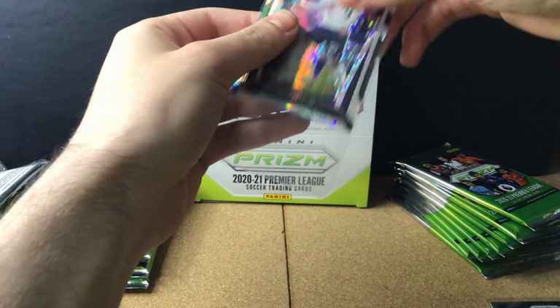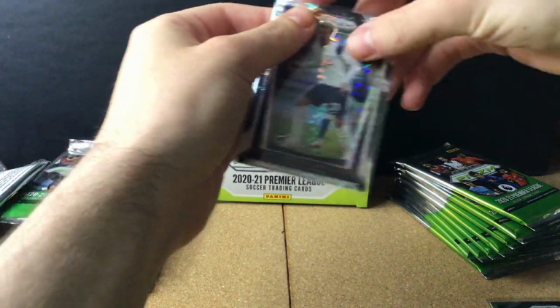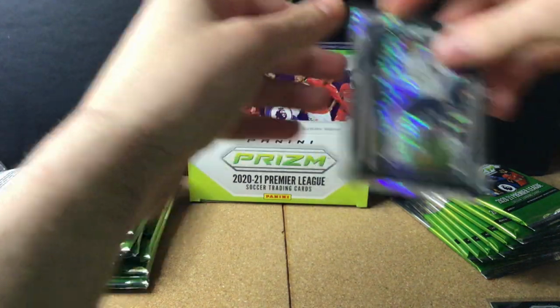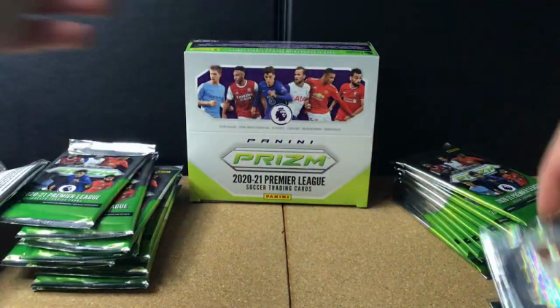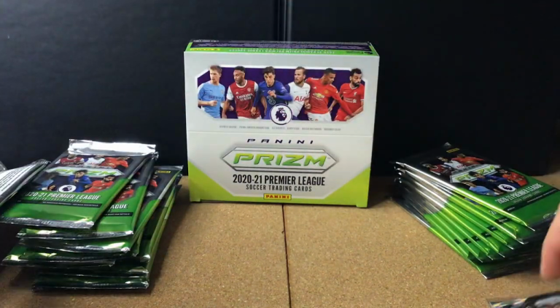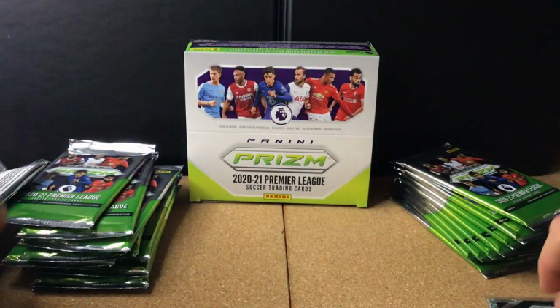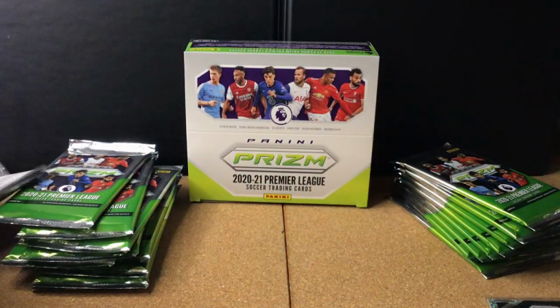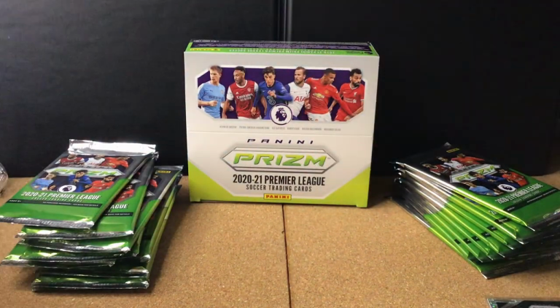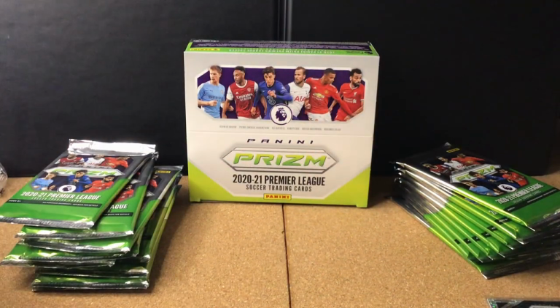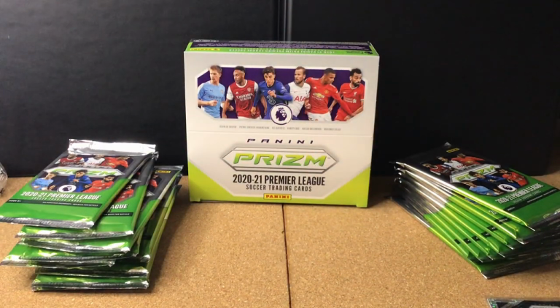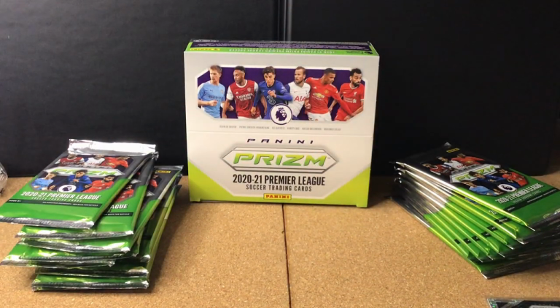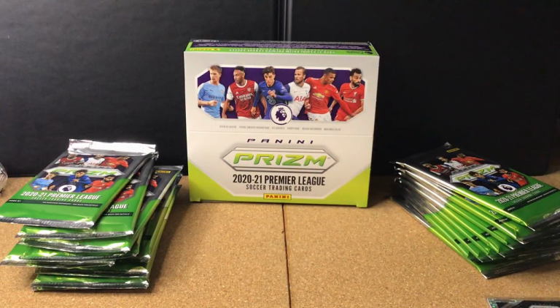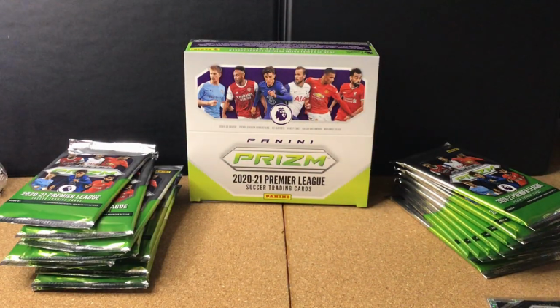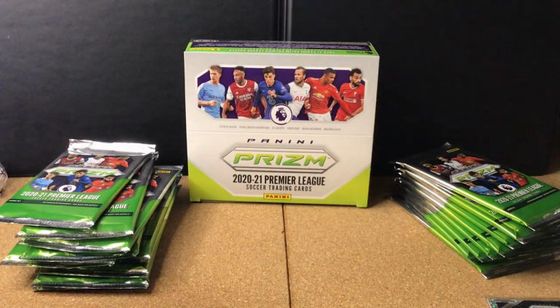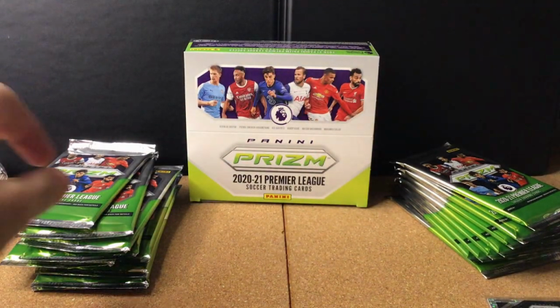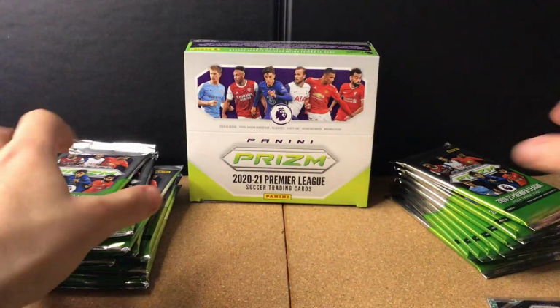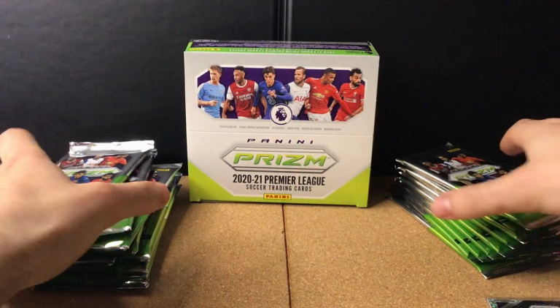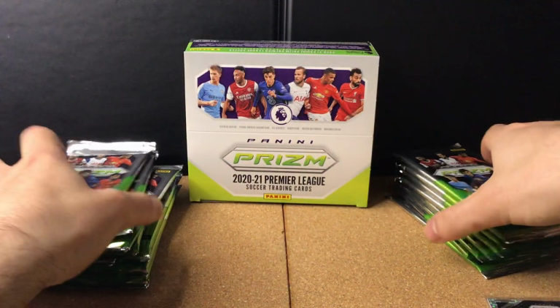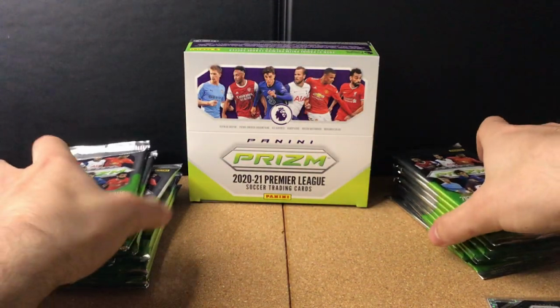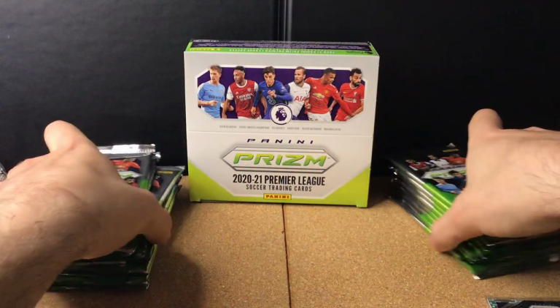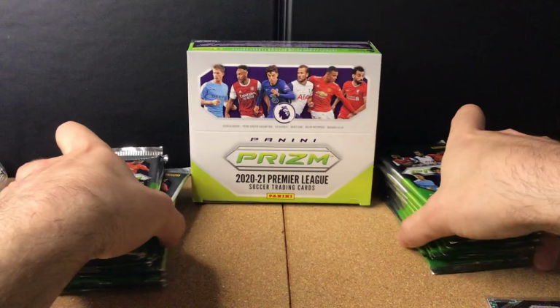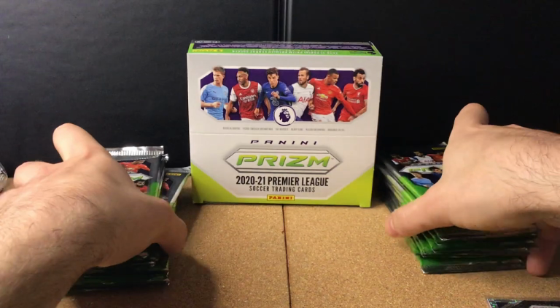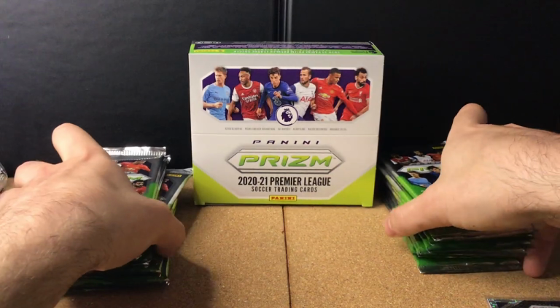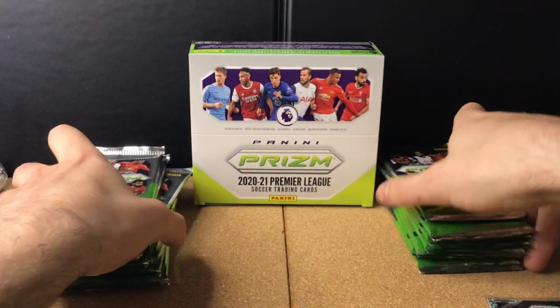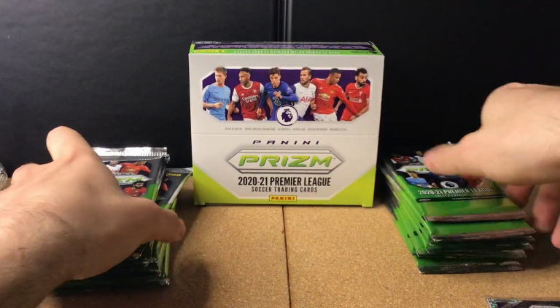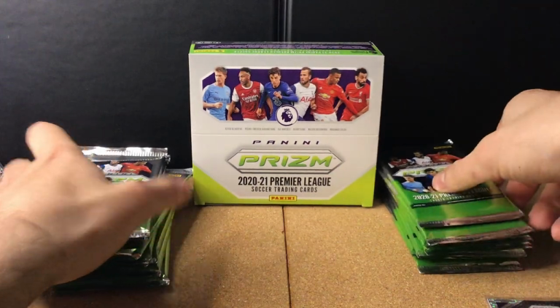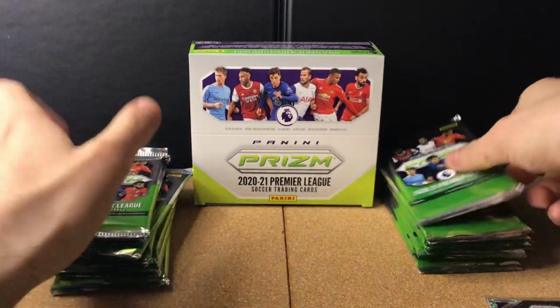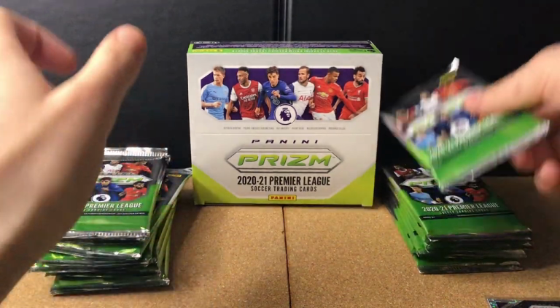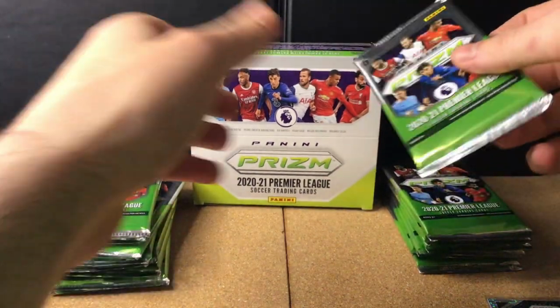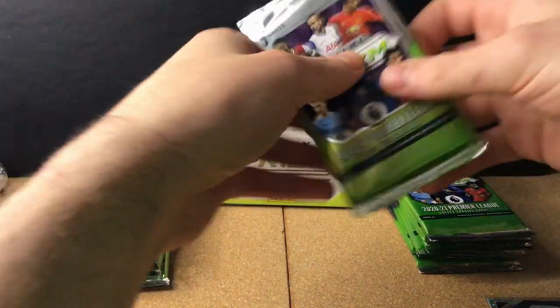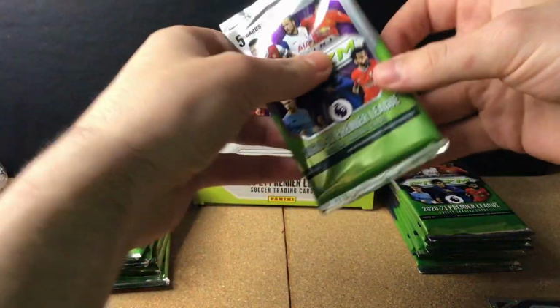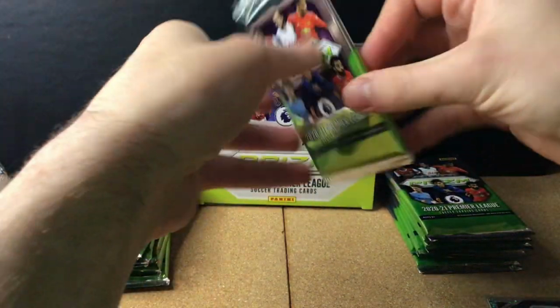We've also got Adam Webster from Brighton and Jan Bednarek of Southampton. The insert is Dele Alli from Spurs — a nice little silver prism, not numbered. Let me put these cards to one side and use some sleeves for the Billy Gilmour and the Dele Alli card.